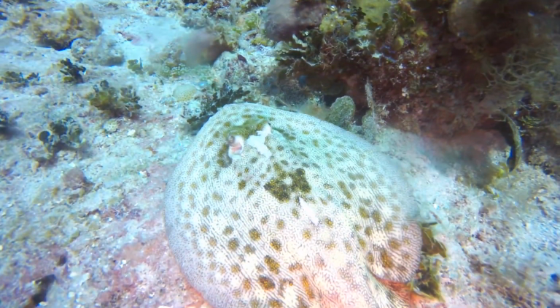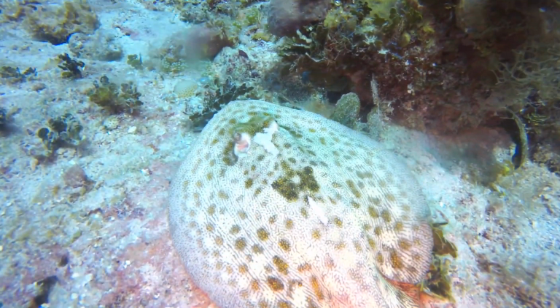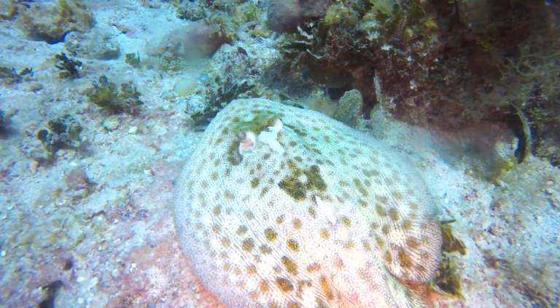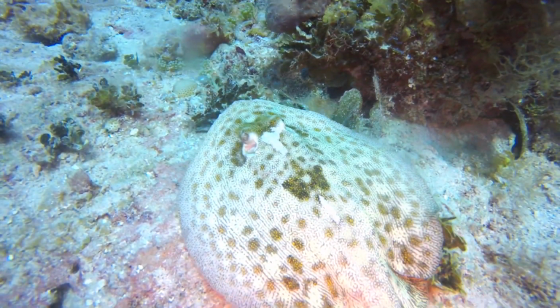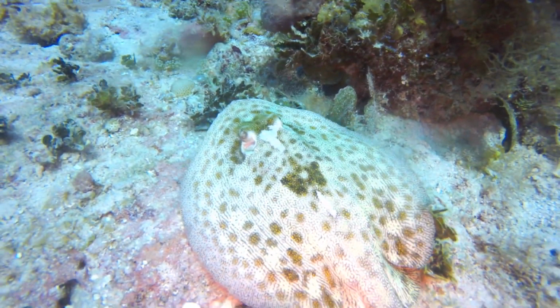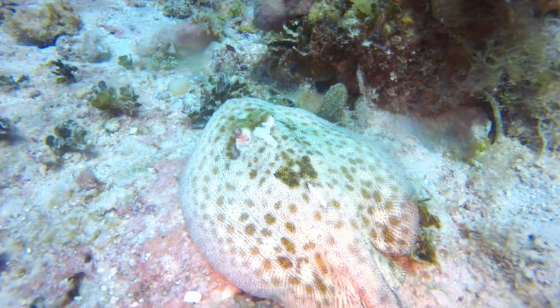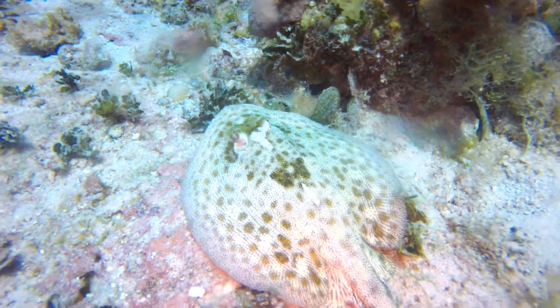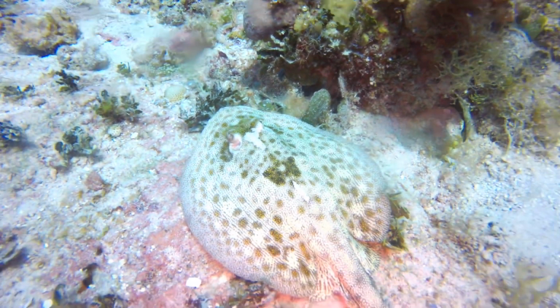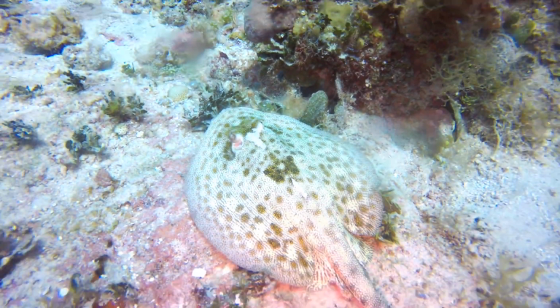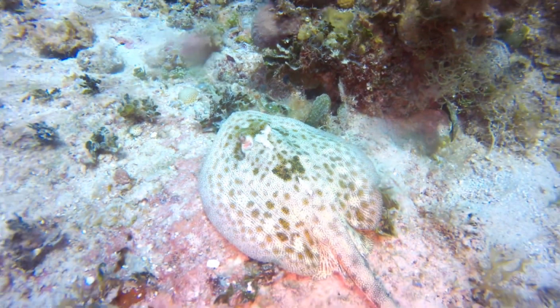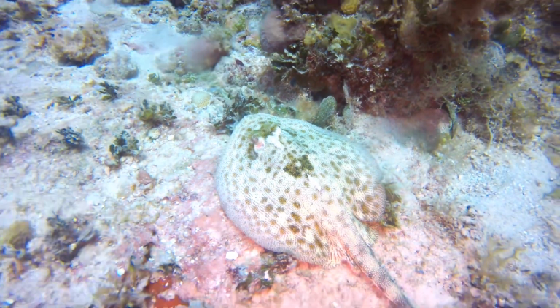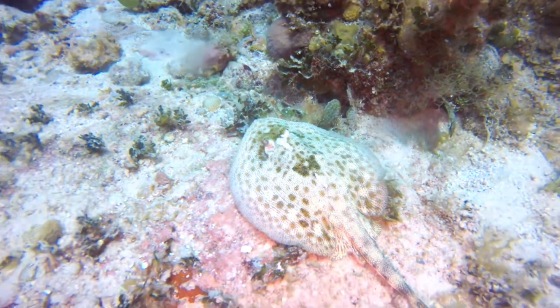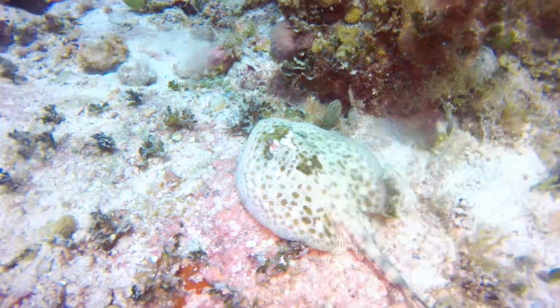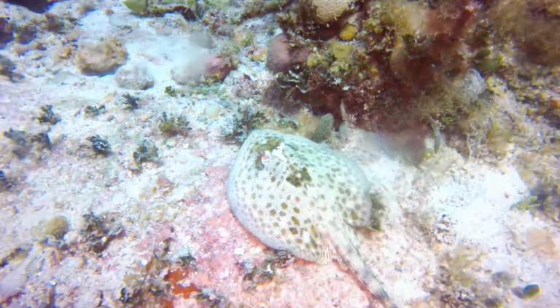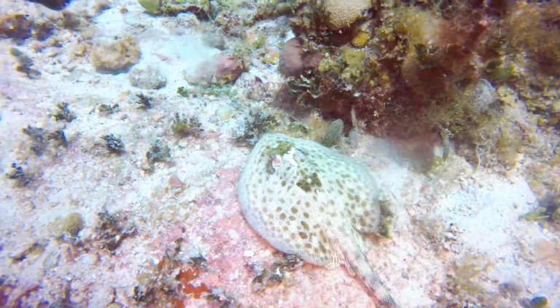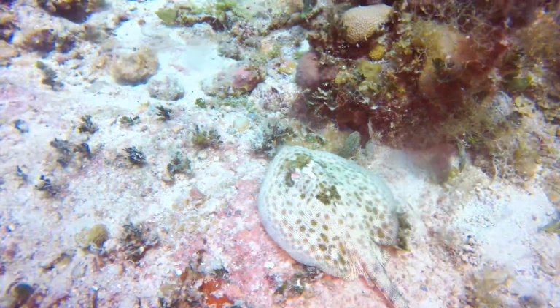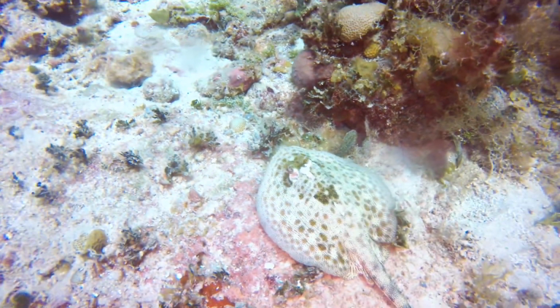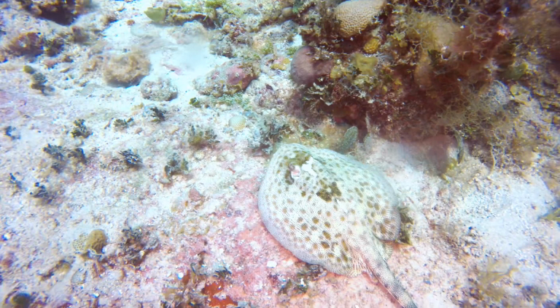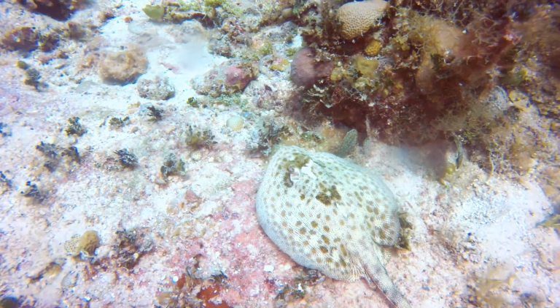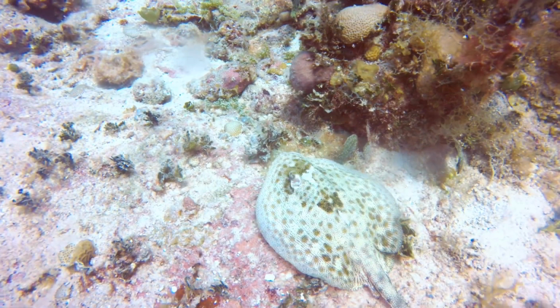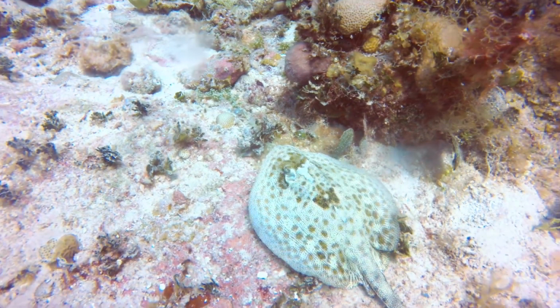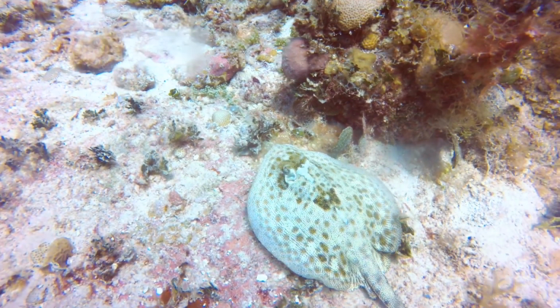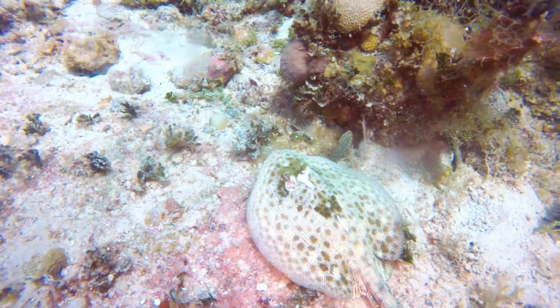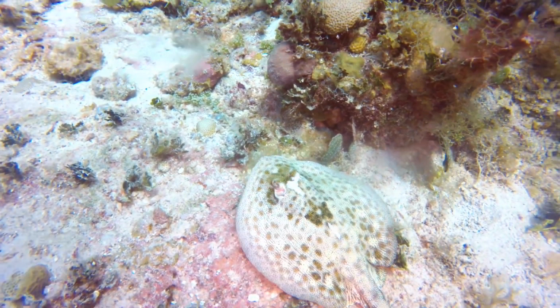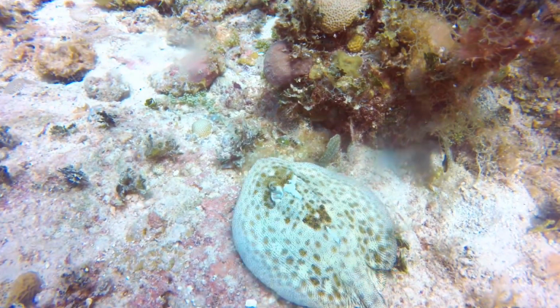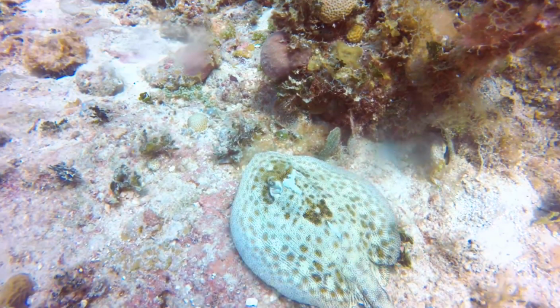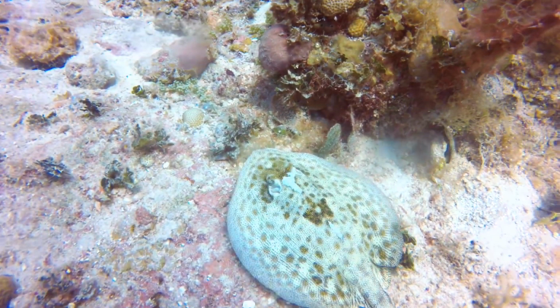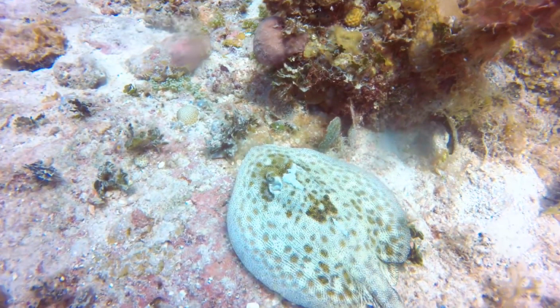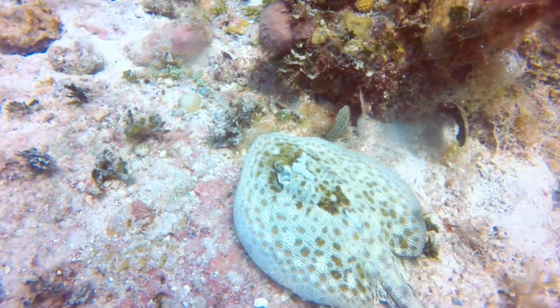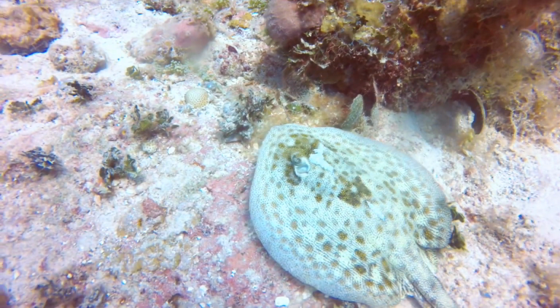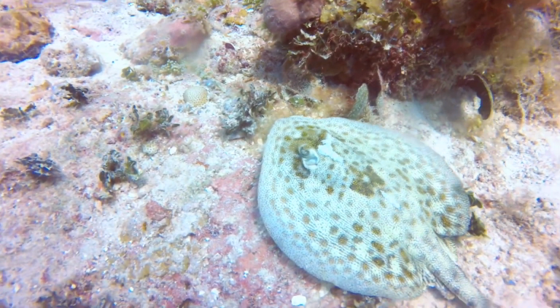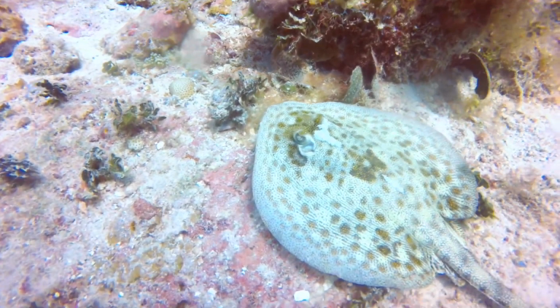So this is how we start the dive, guys, with a ray. As you can see, this one is a small ray.